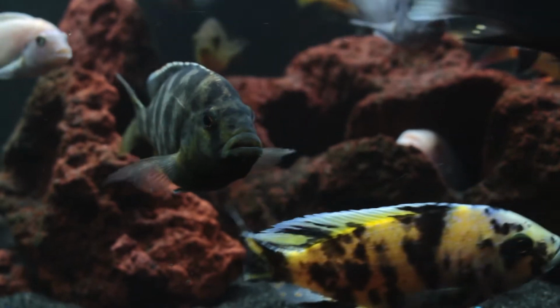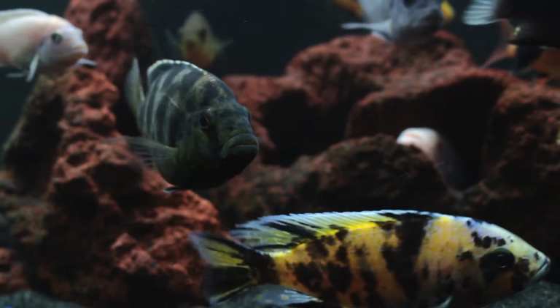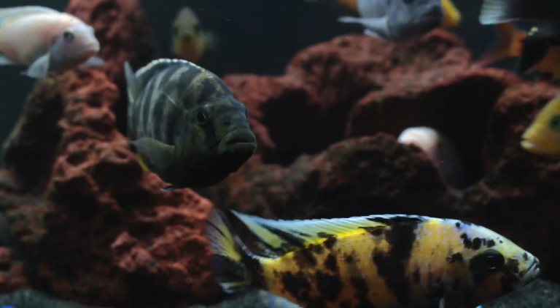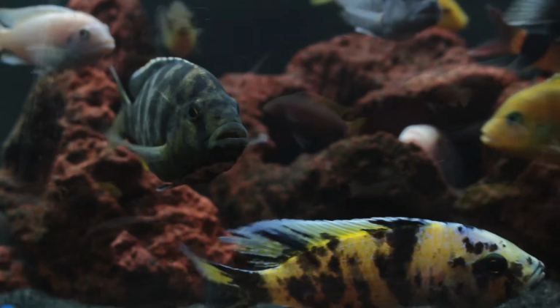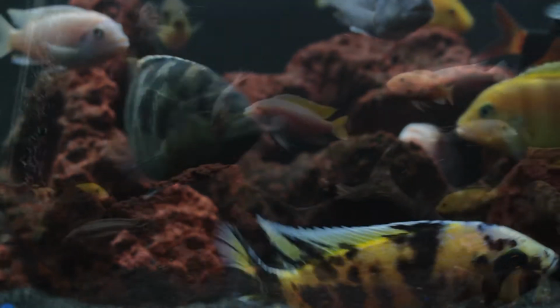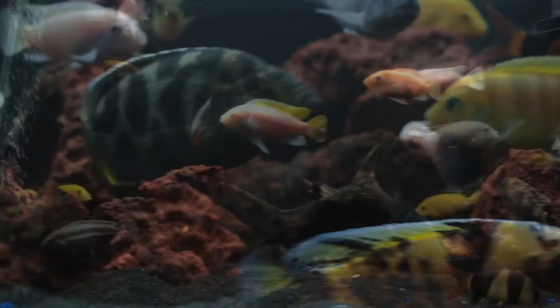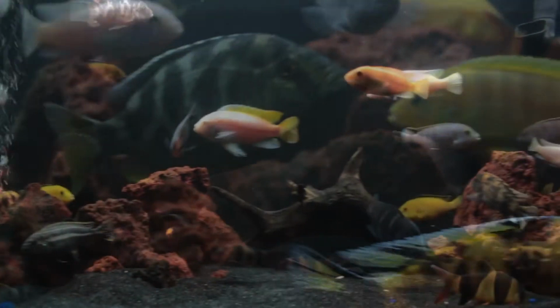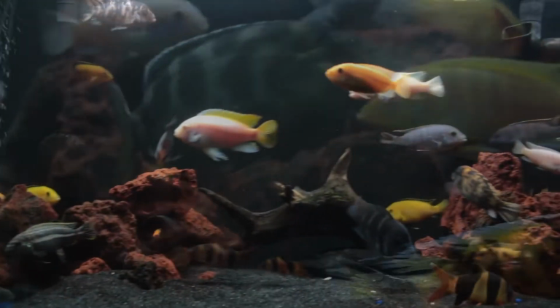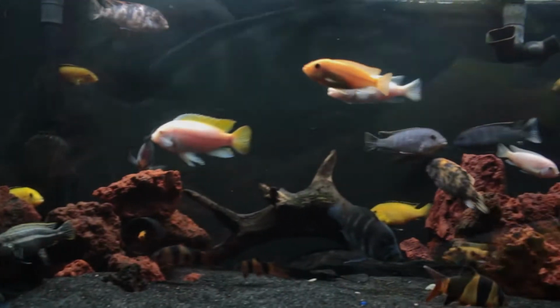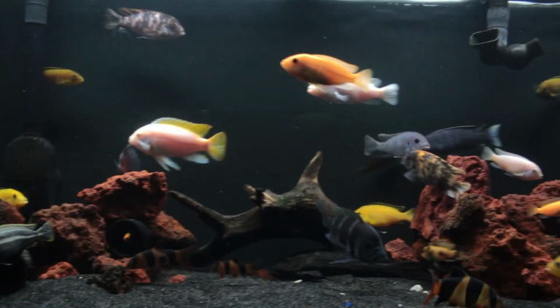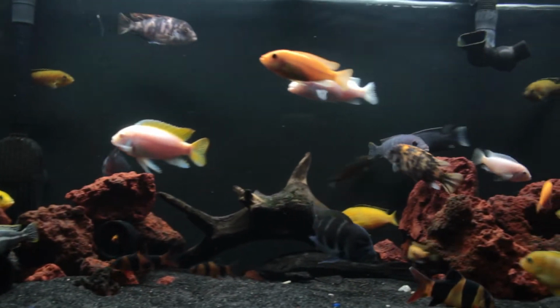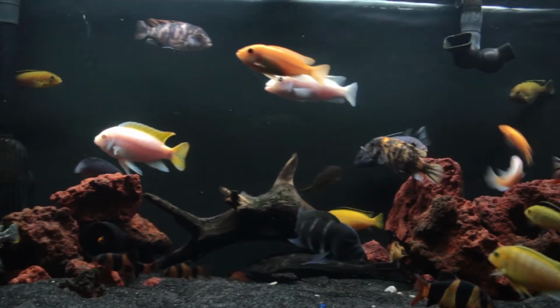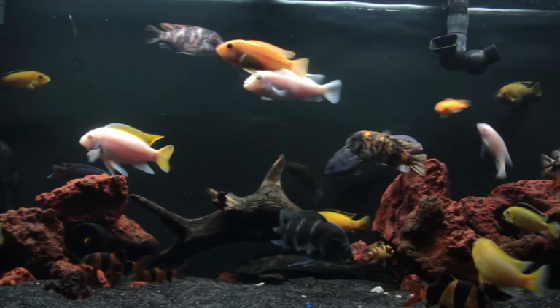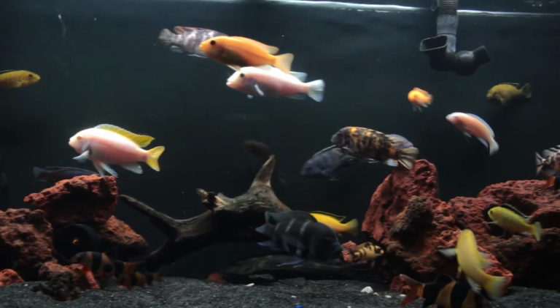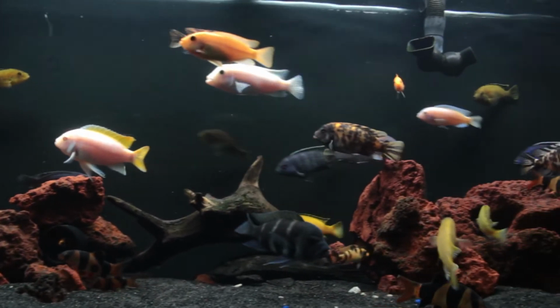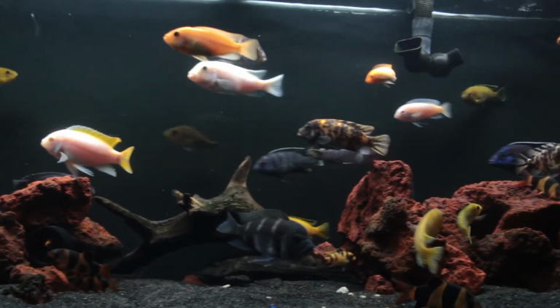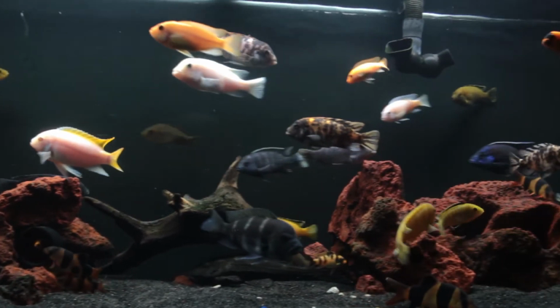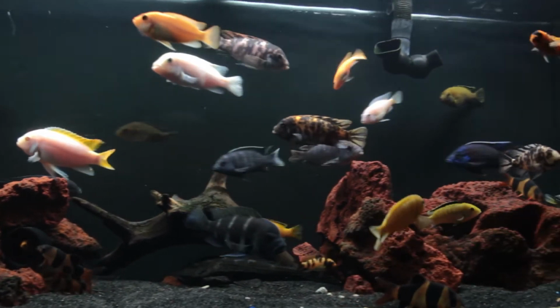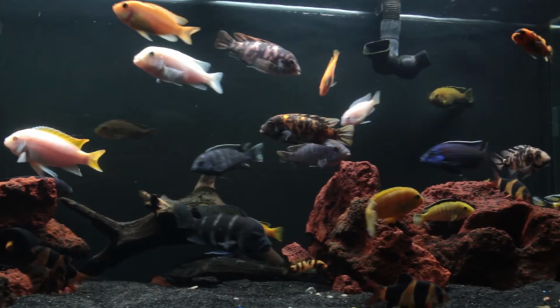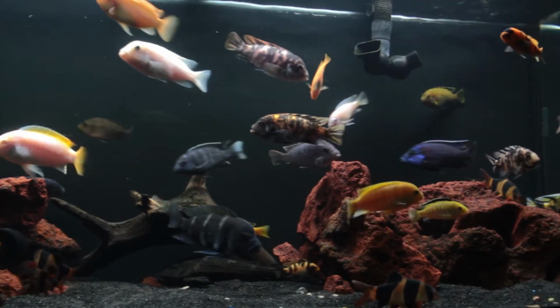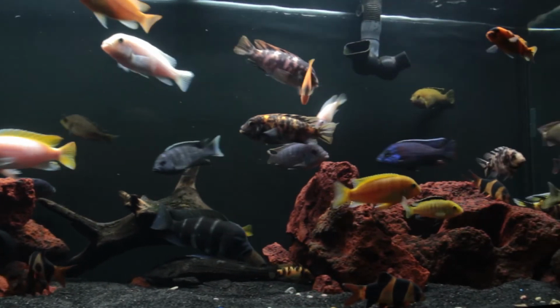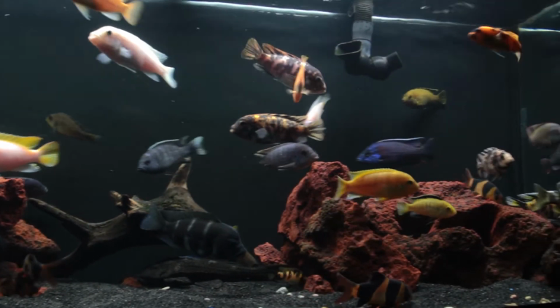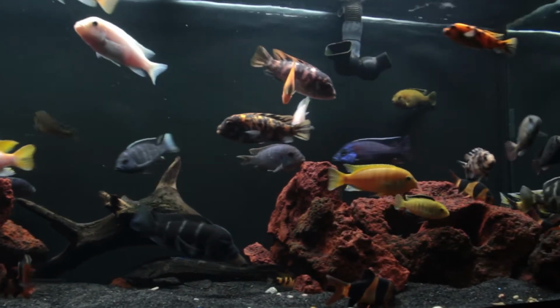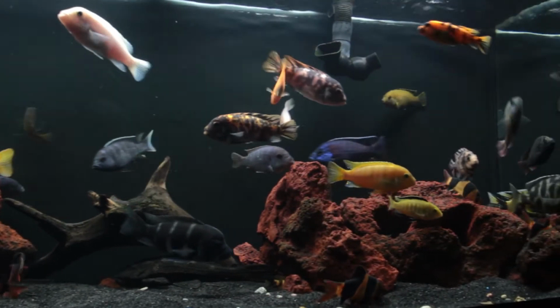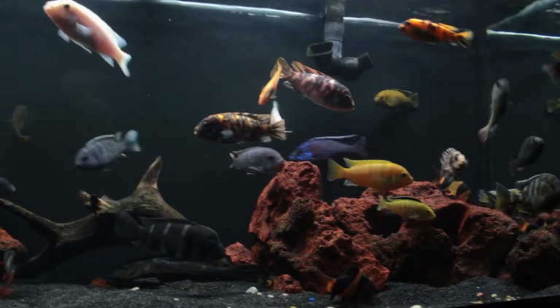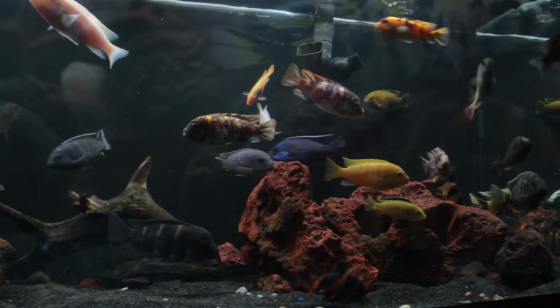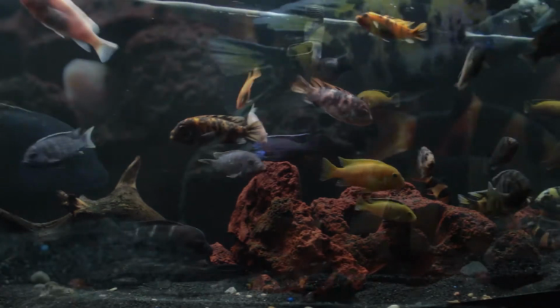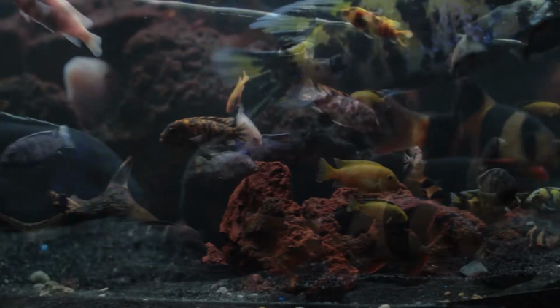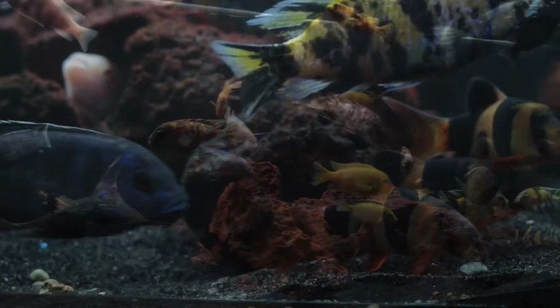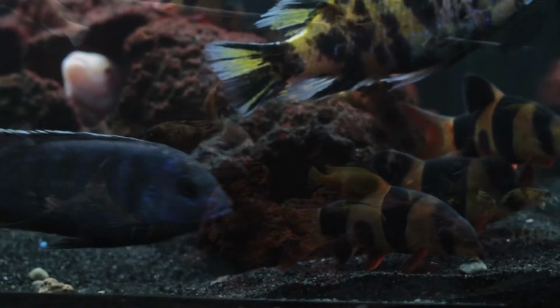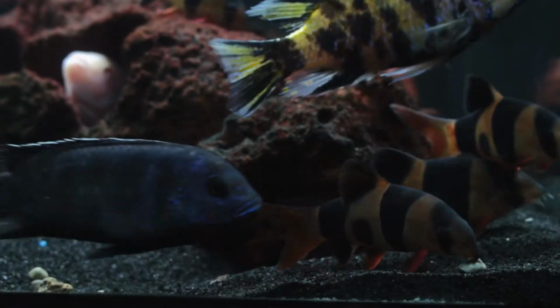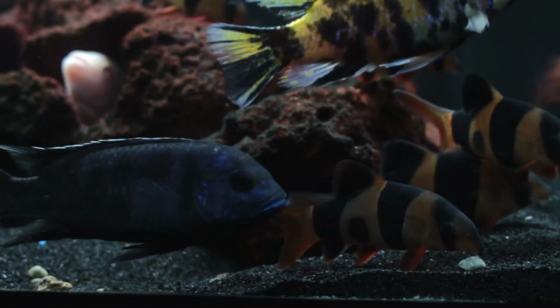I finally stopped dosing with Melafix, so hopefully the tank can hold on its own and is back to full health once more.